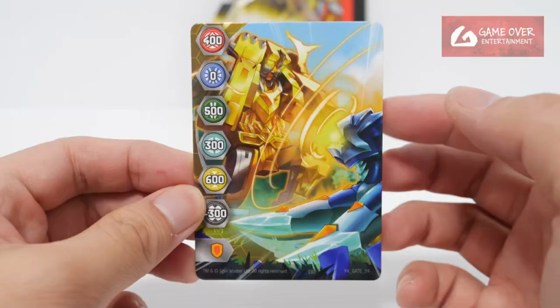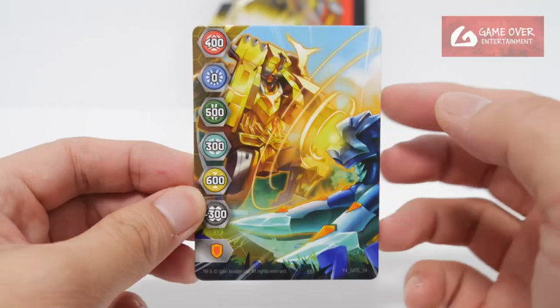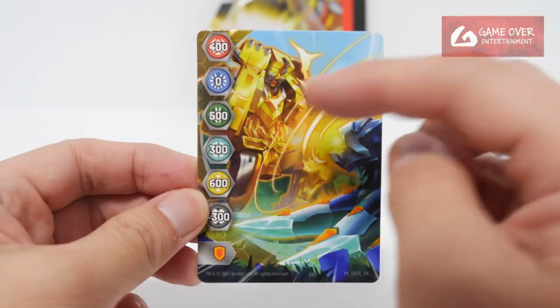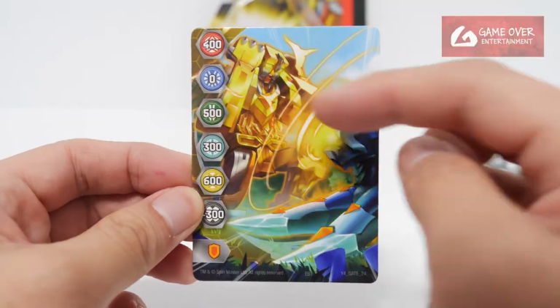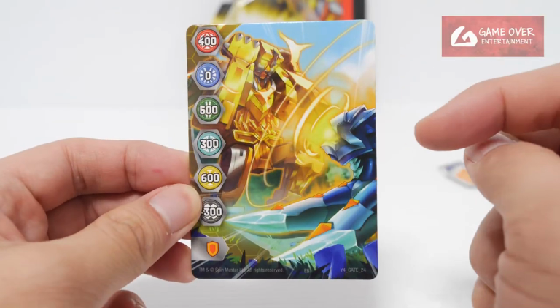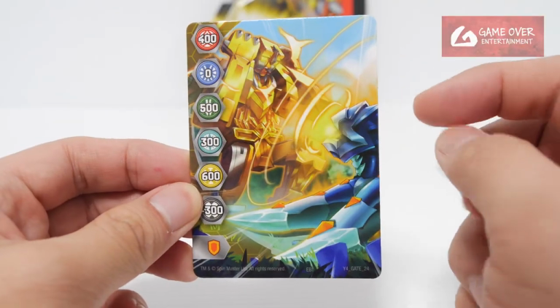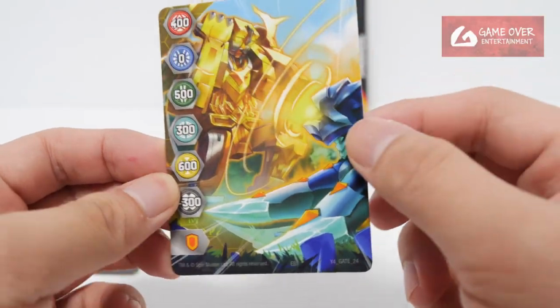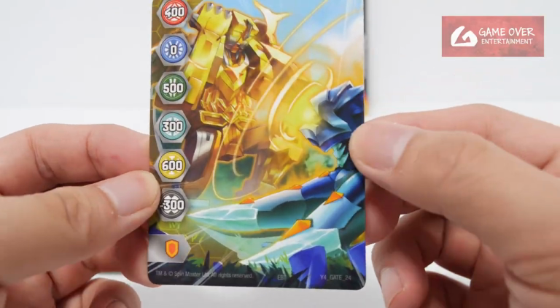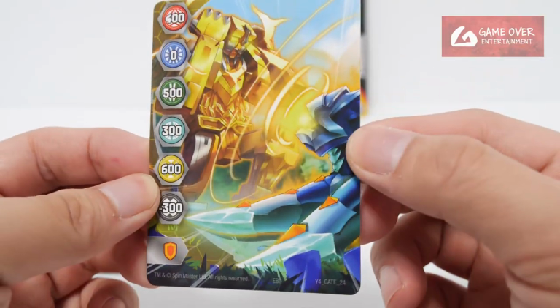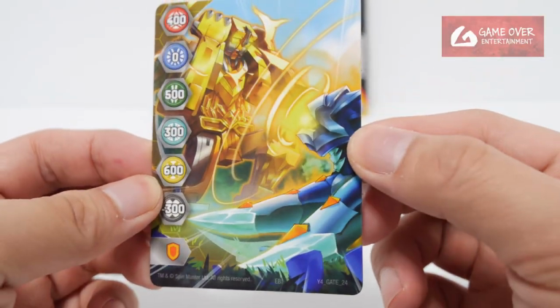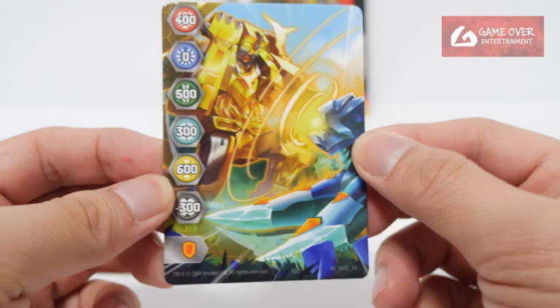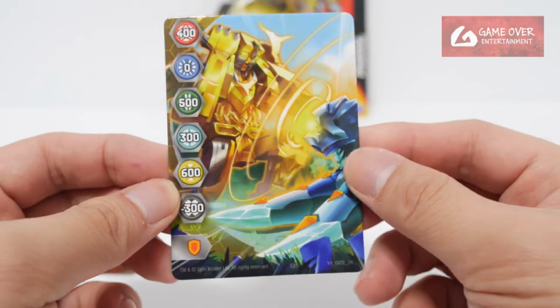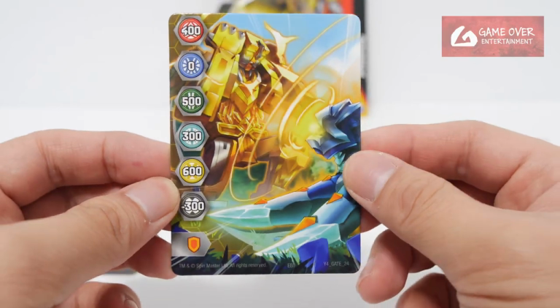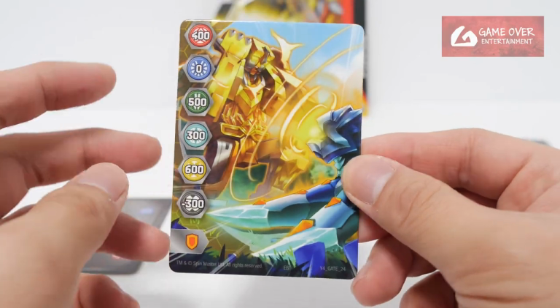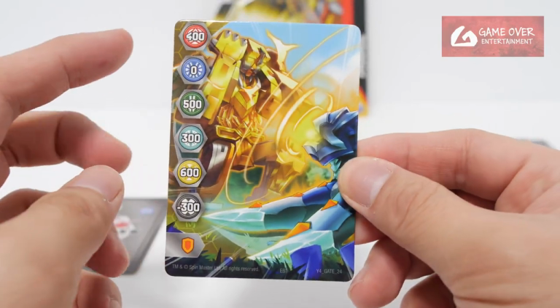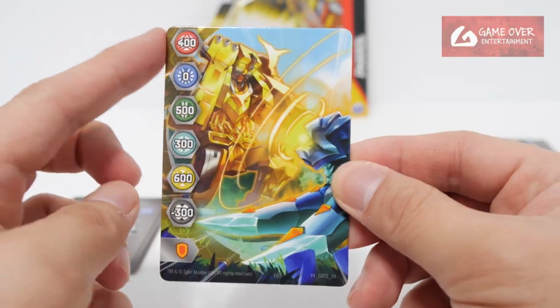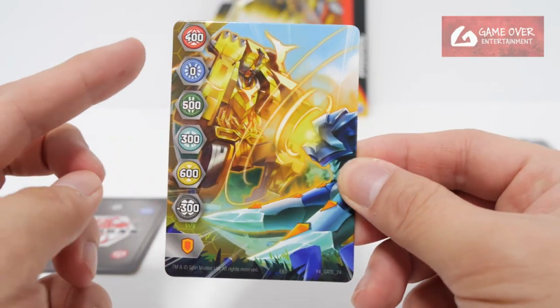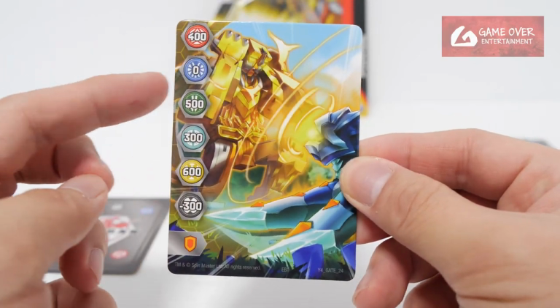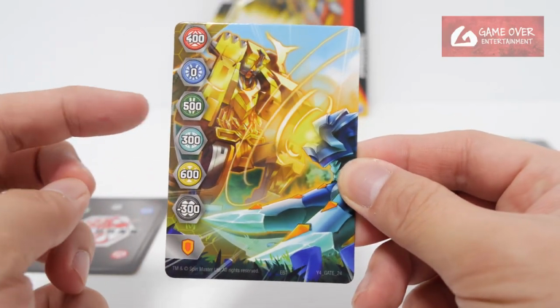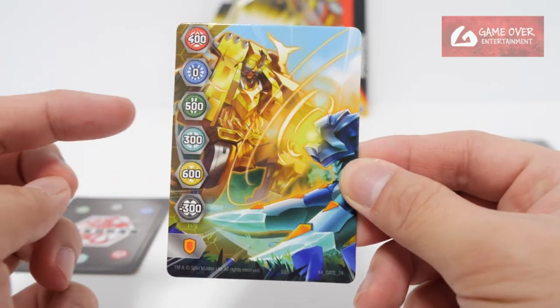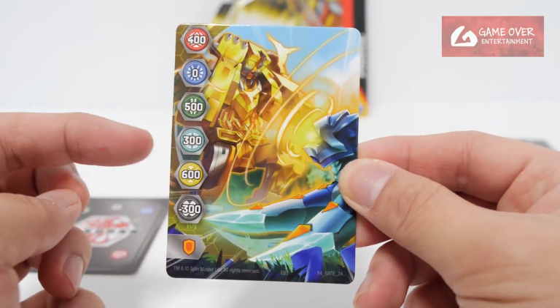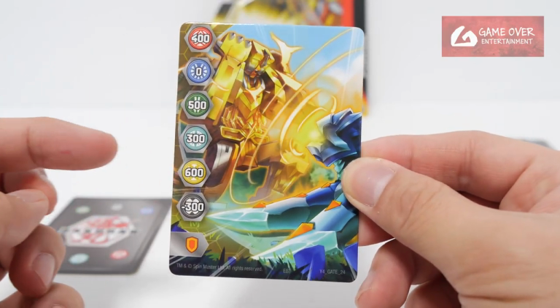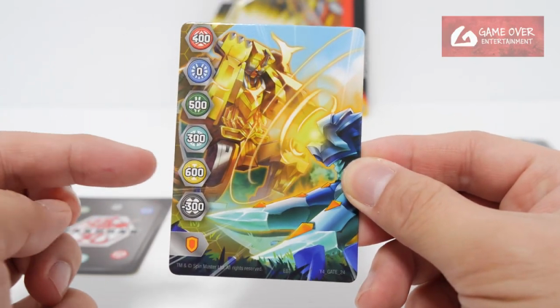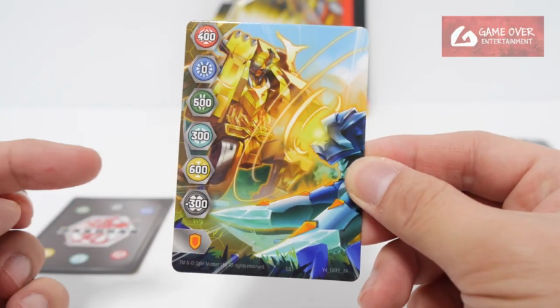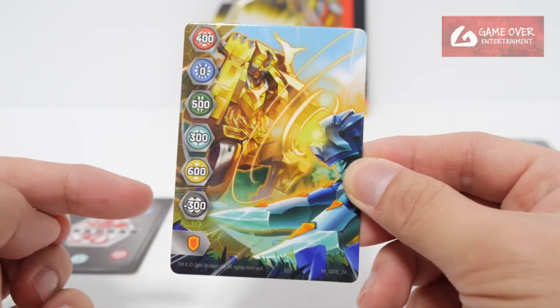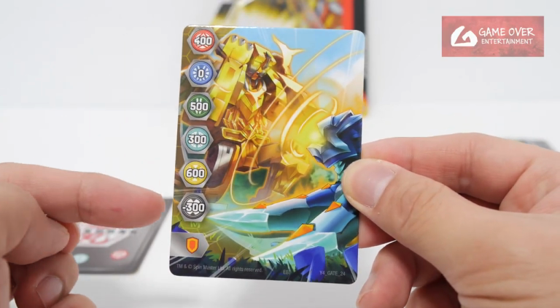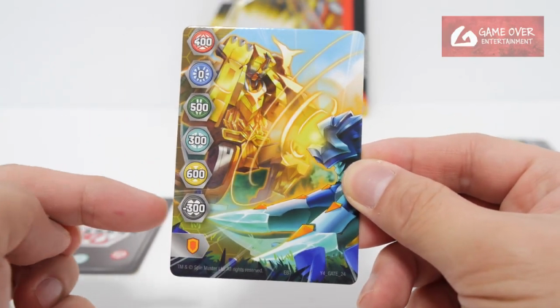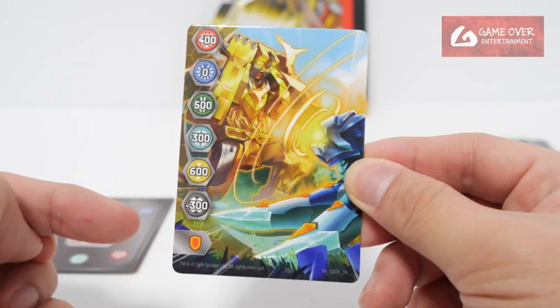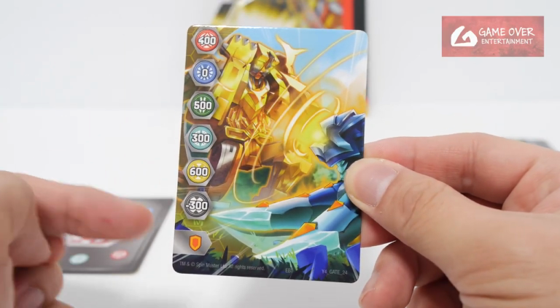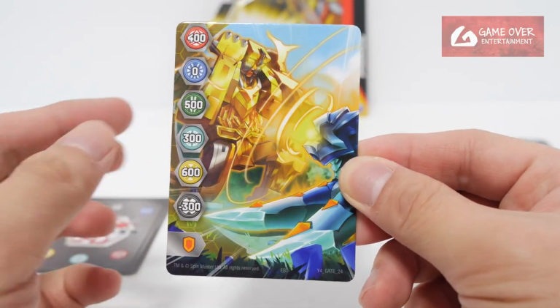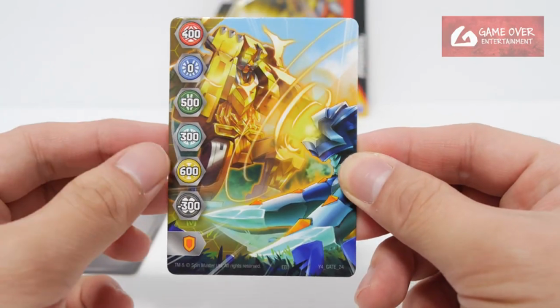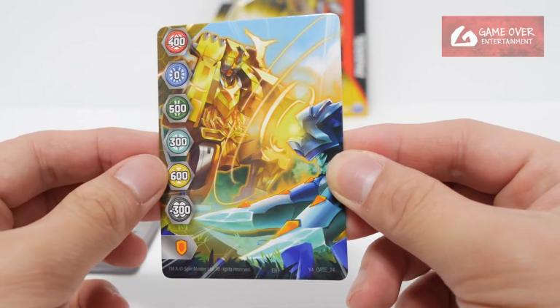I've seen this before. Titan King vs Stardox. 400, 0, 500, 300, 600, minus 300, and a shield.